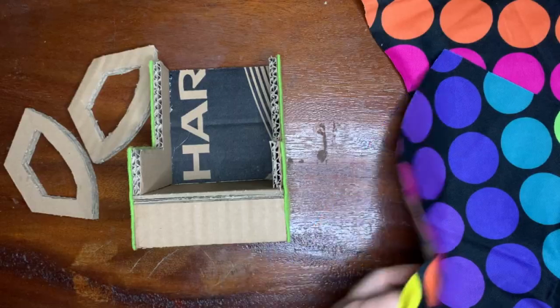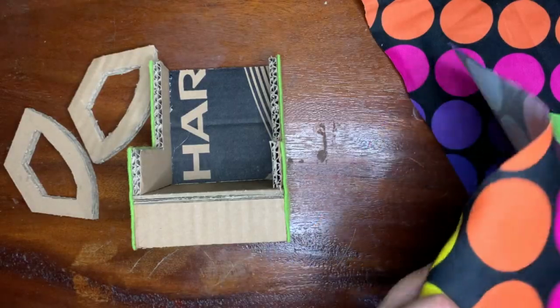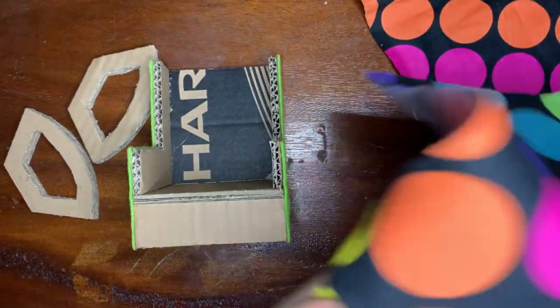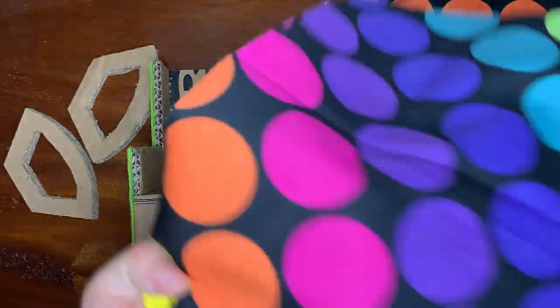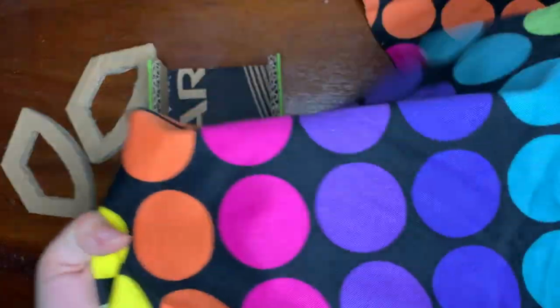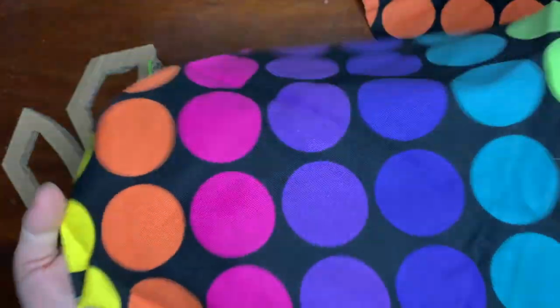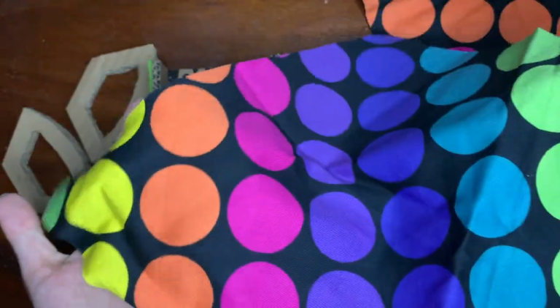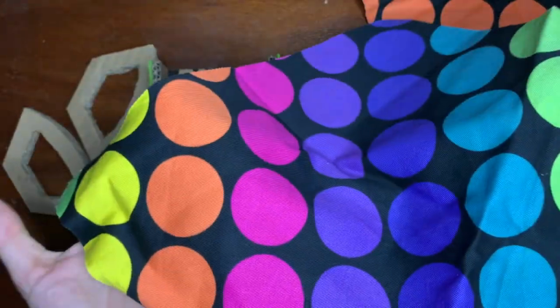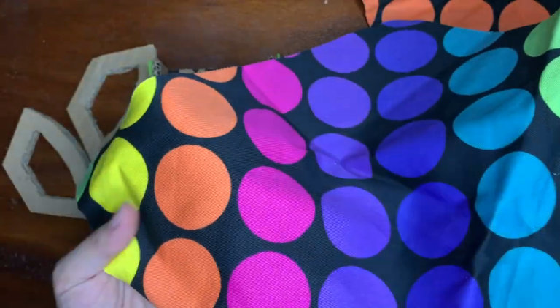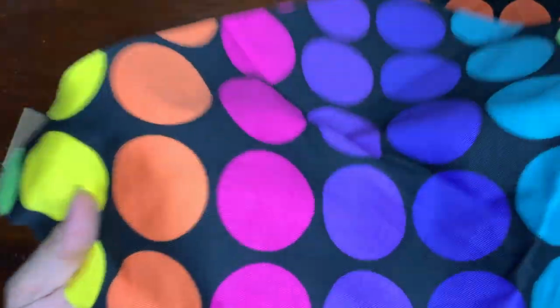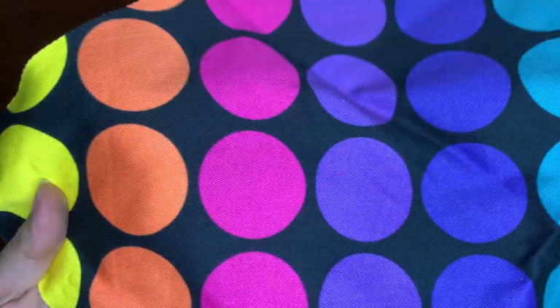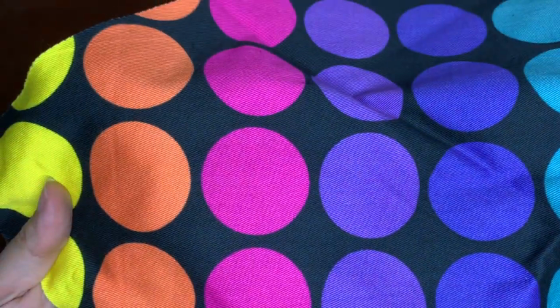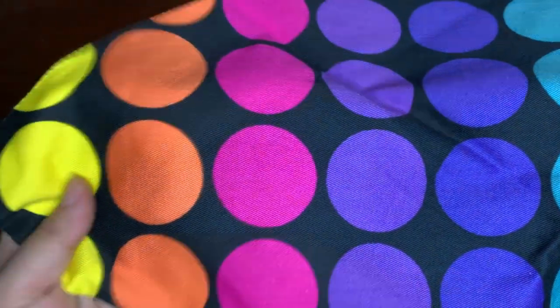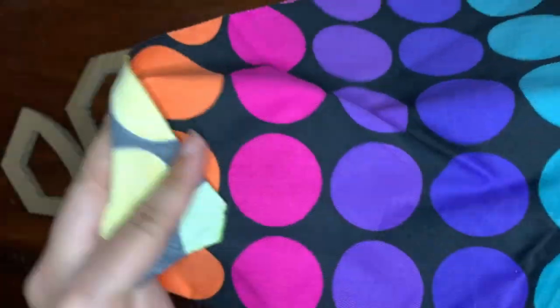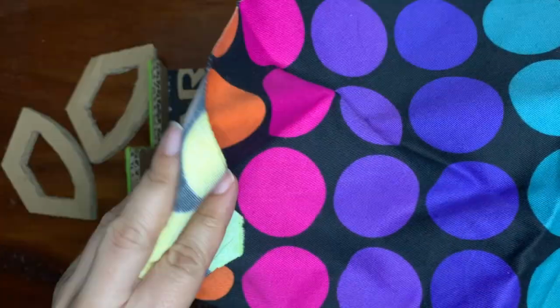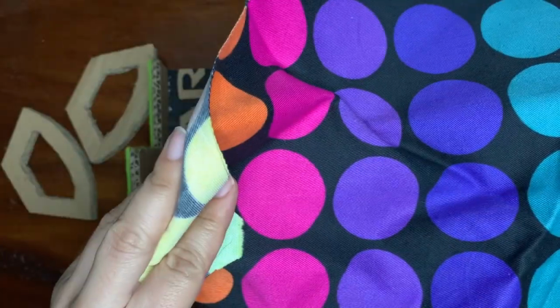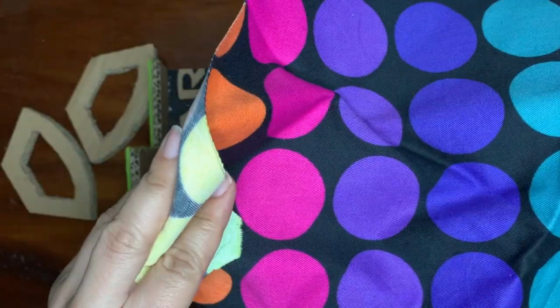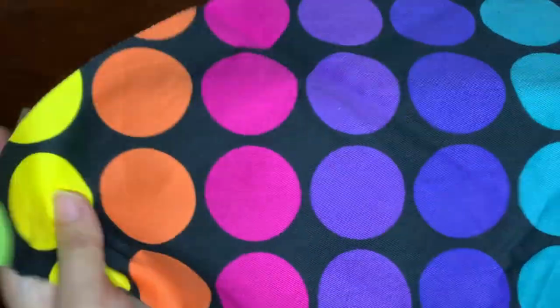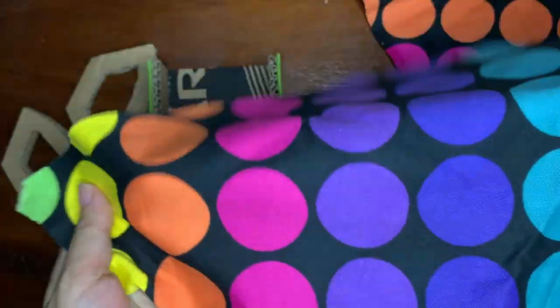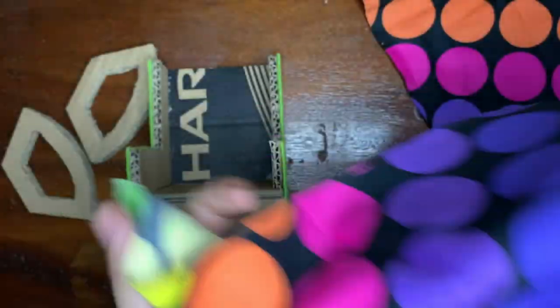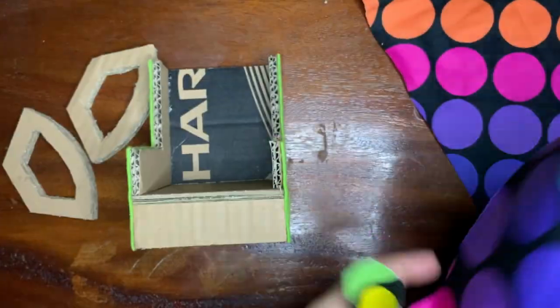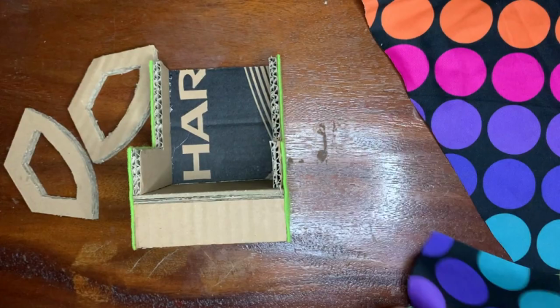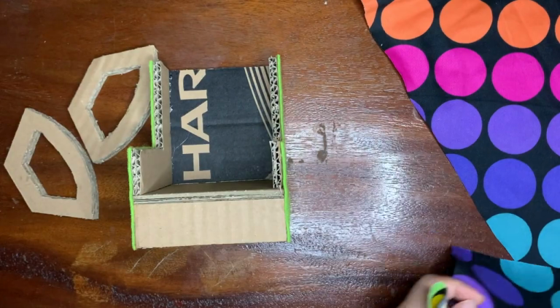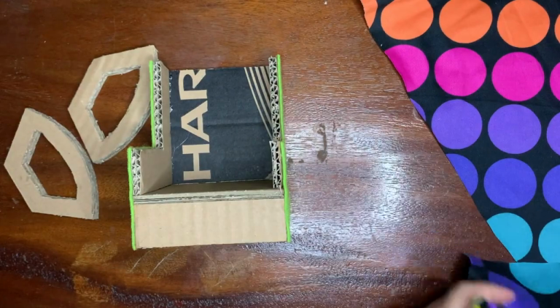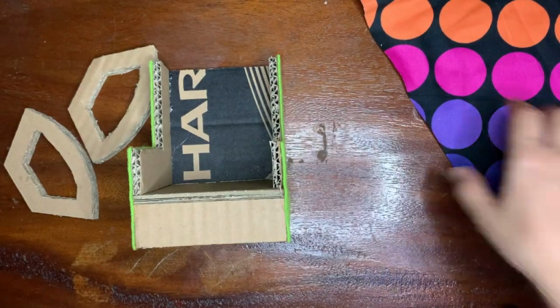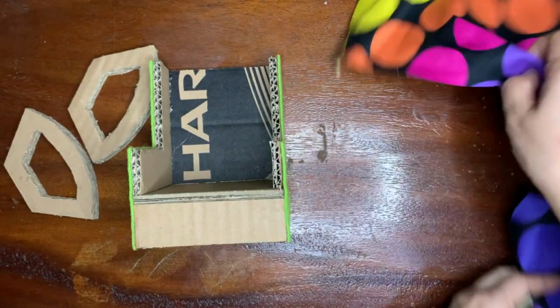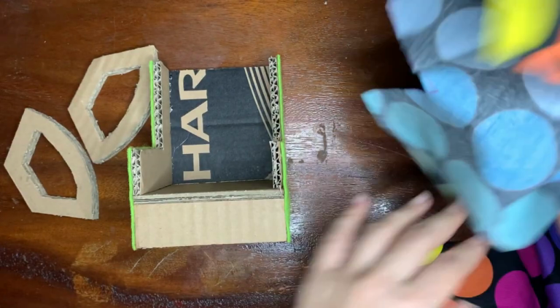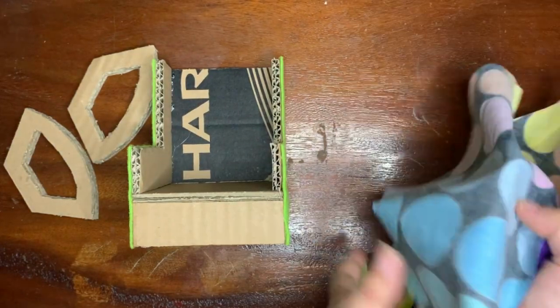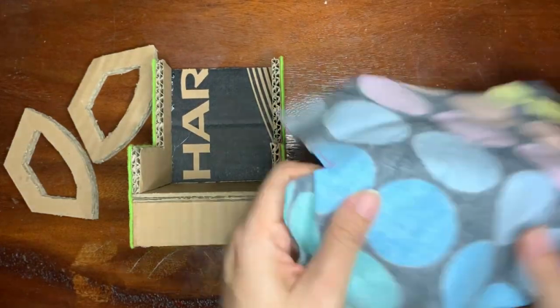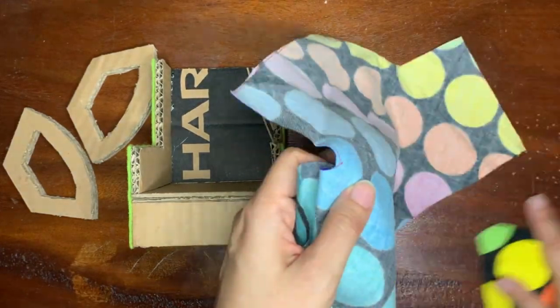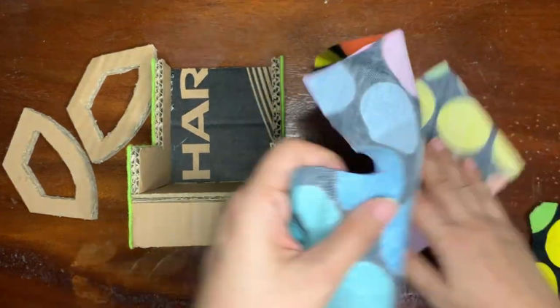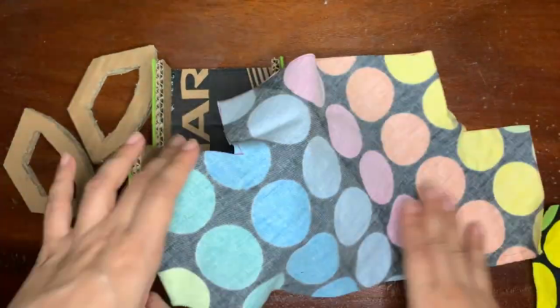Now the real star — choose any fabric you like, just make sure it's easy to work with.